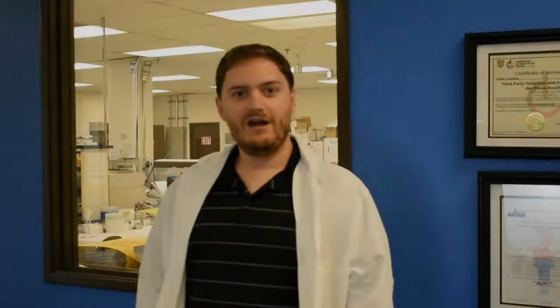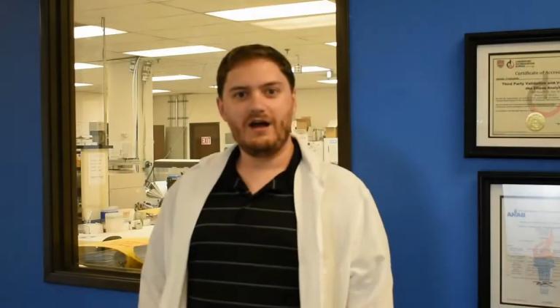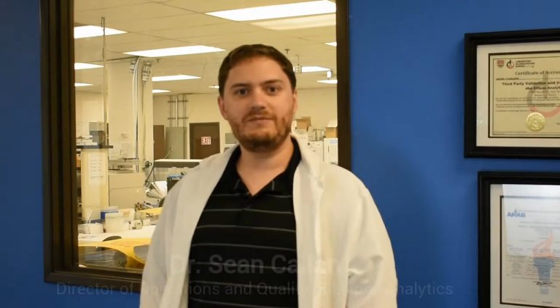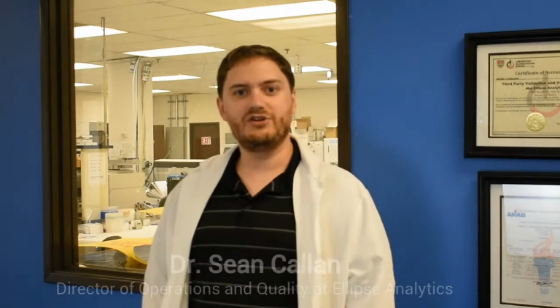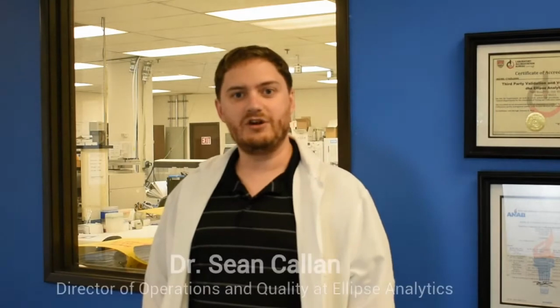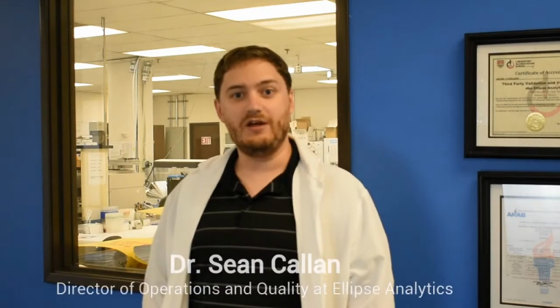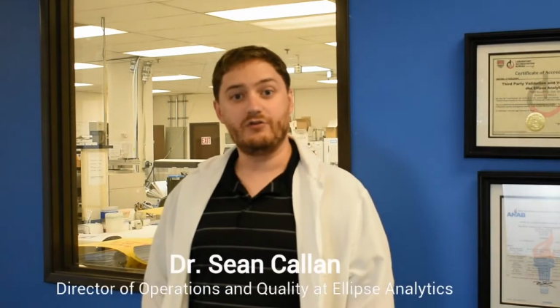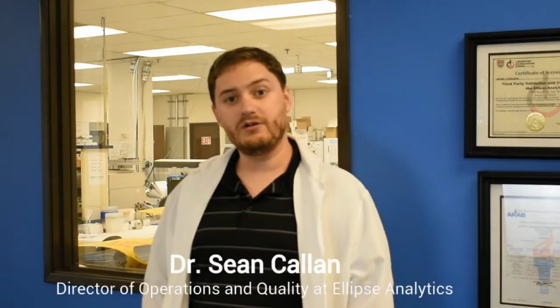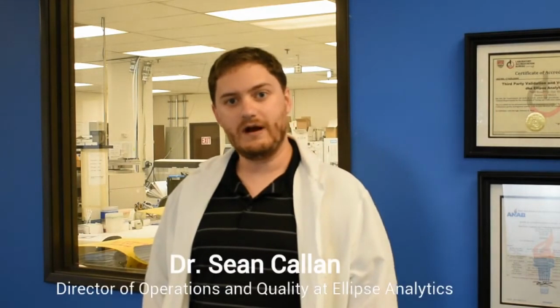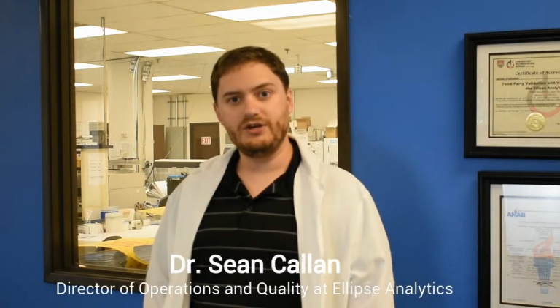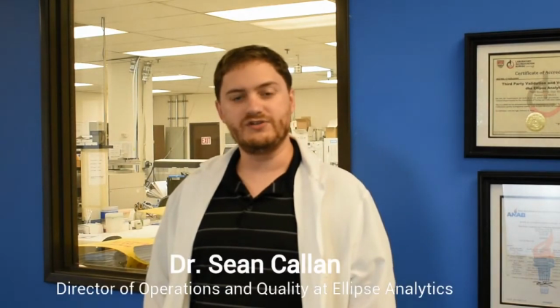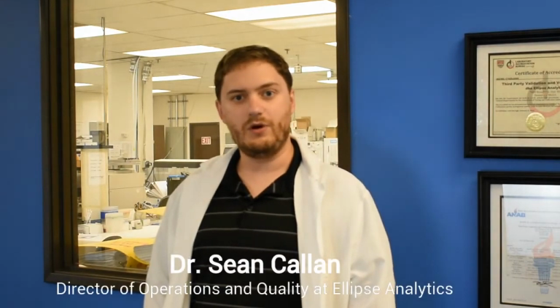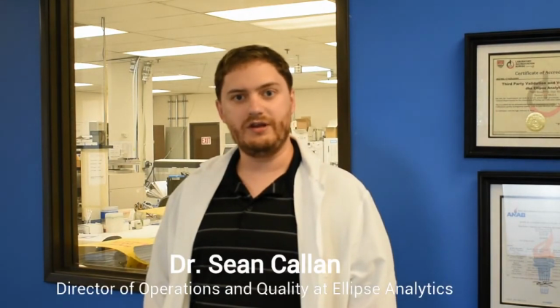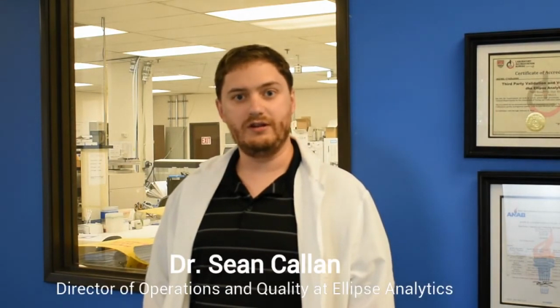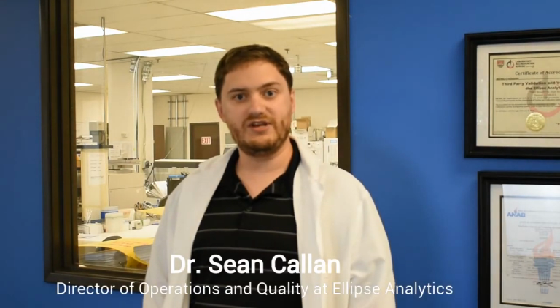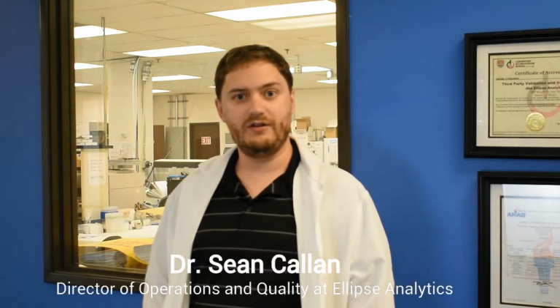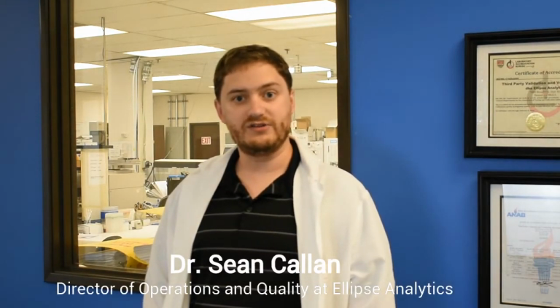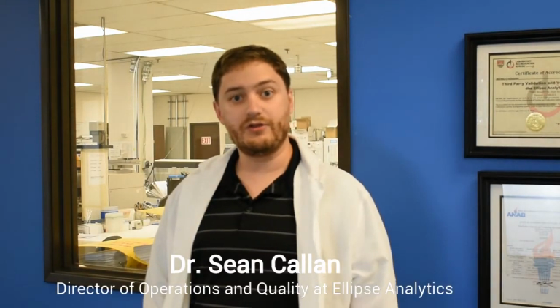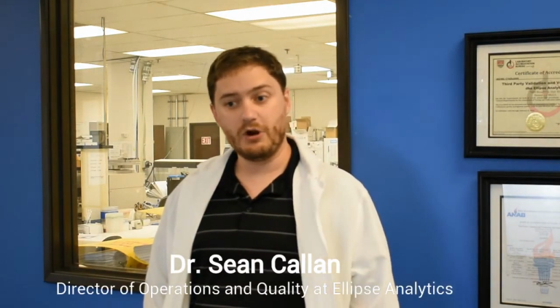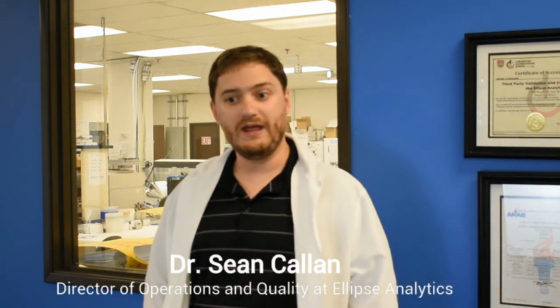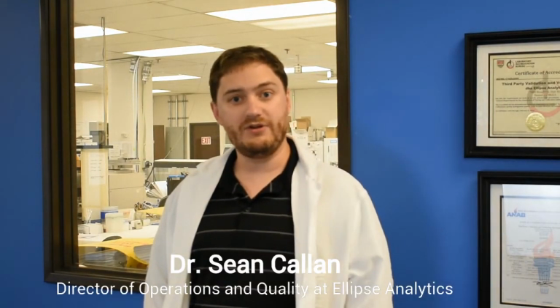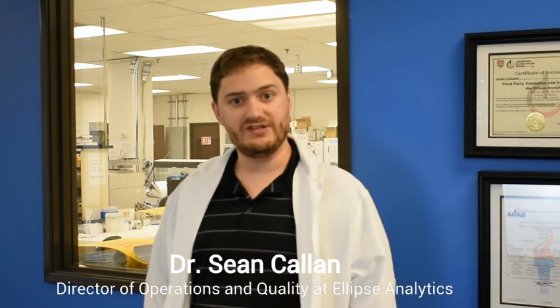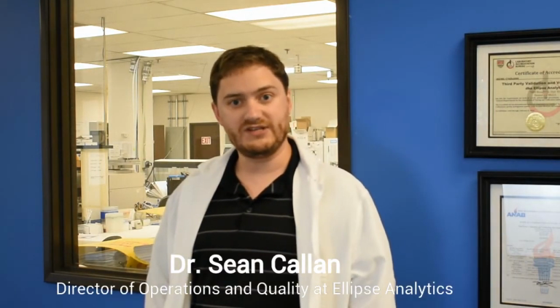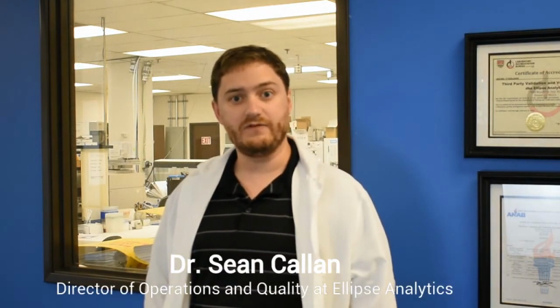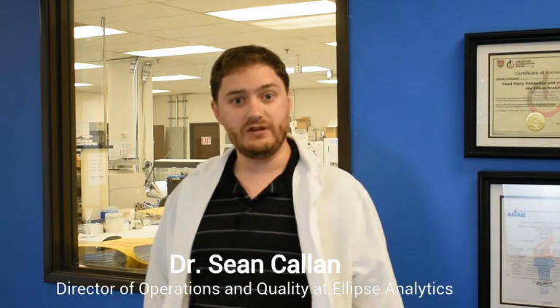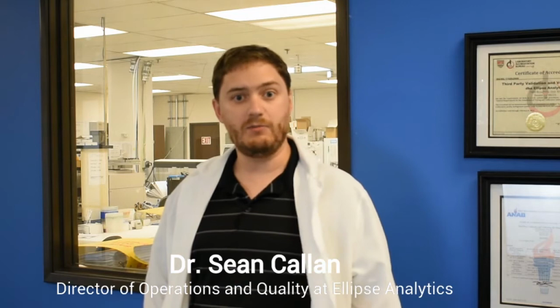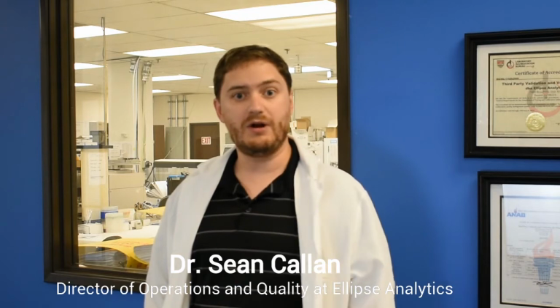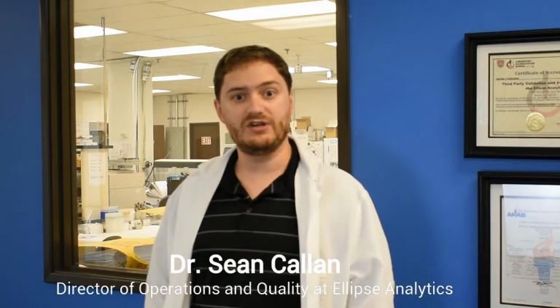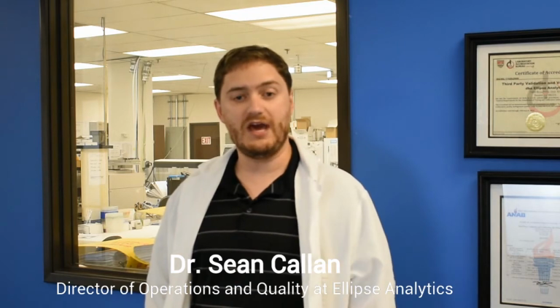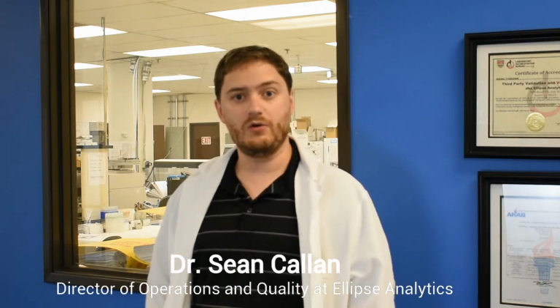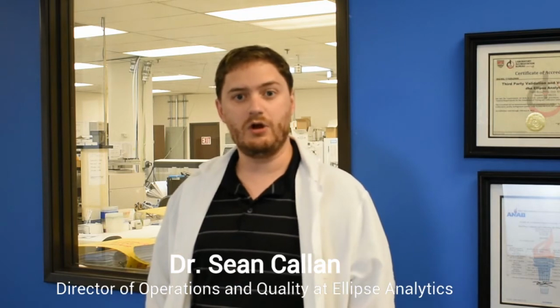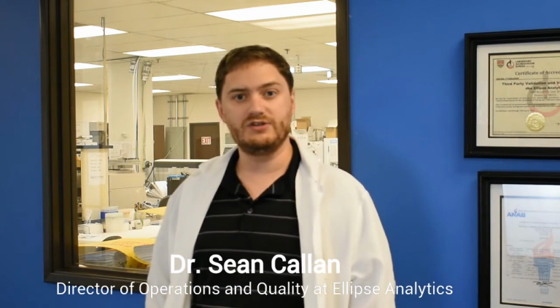Hi, I'm Dr. Sean Count, Director of Operations and Quality at Ellipse Analytics, the third-party lab that does the testing for Clean Label Project's category launches.